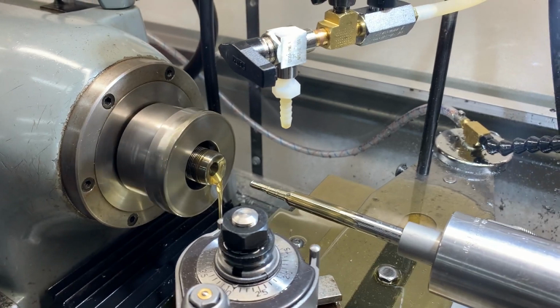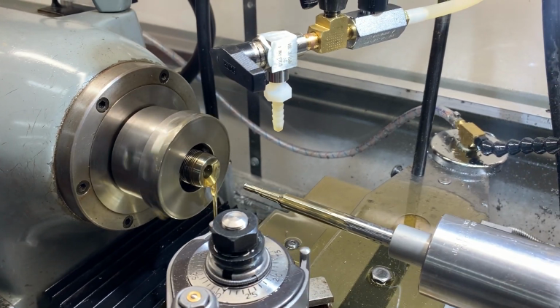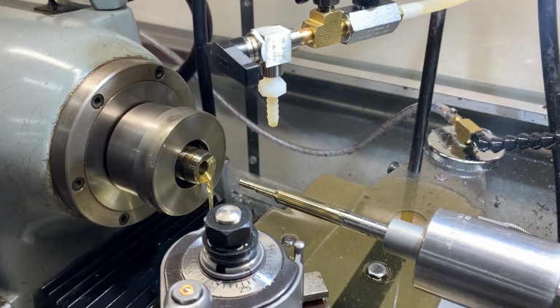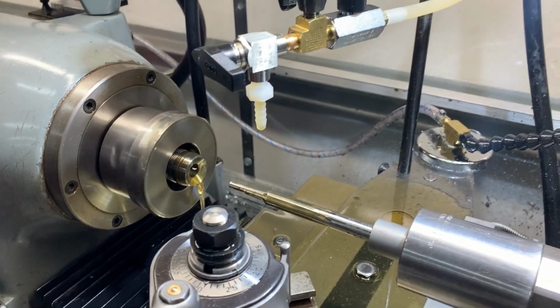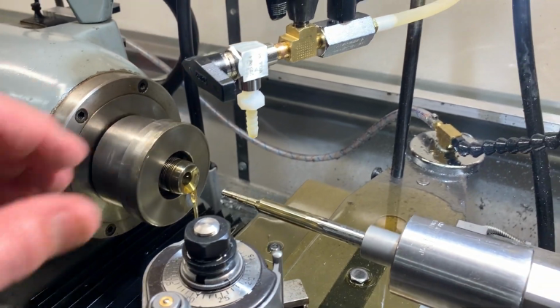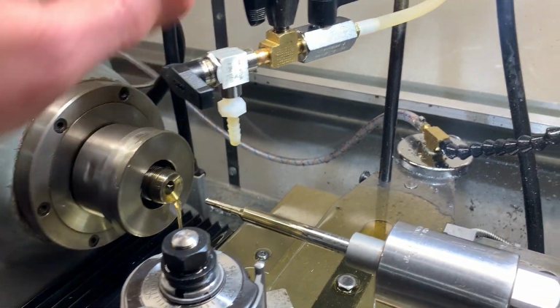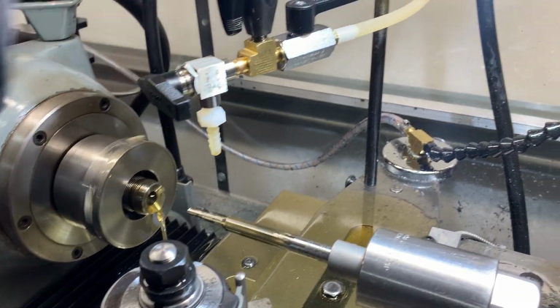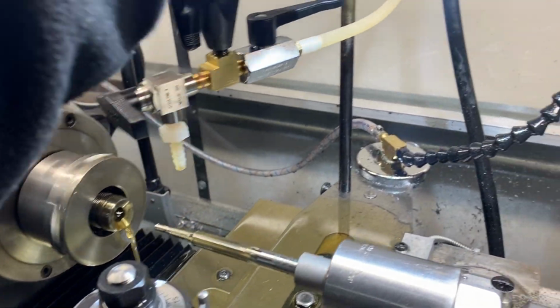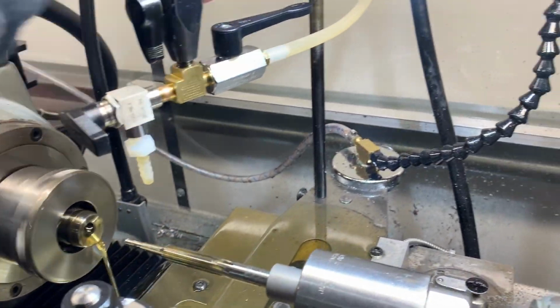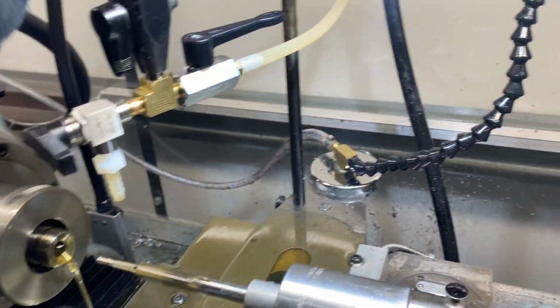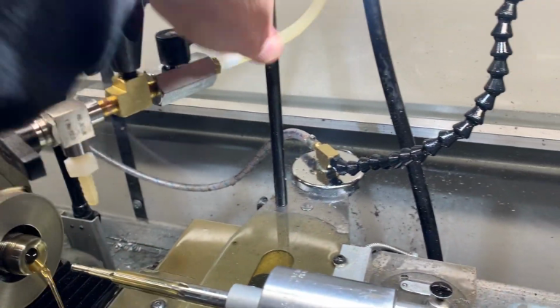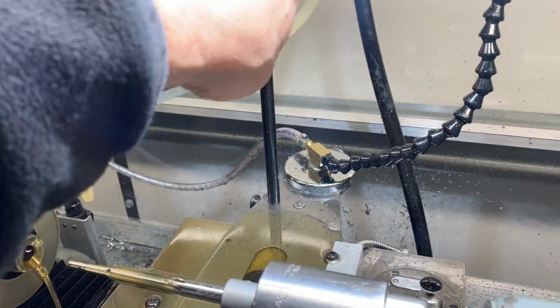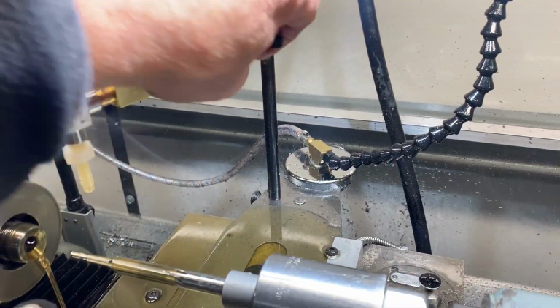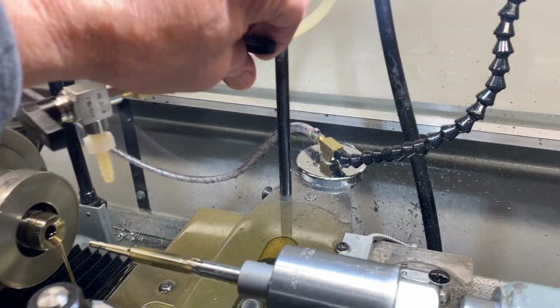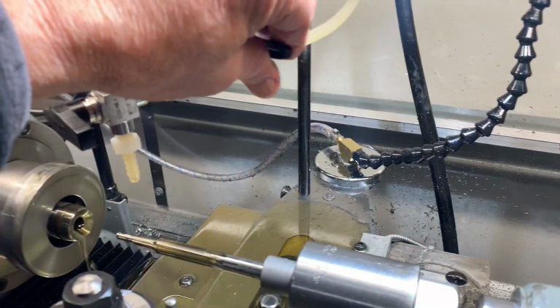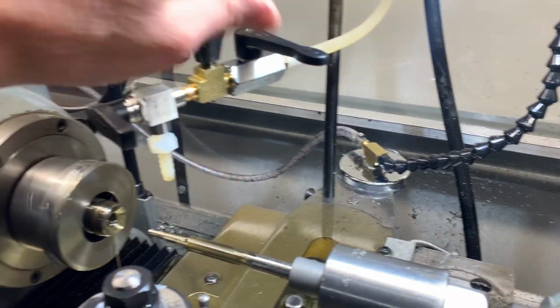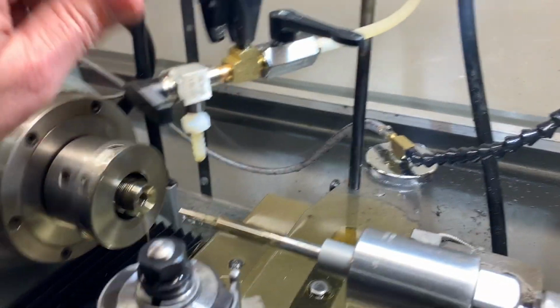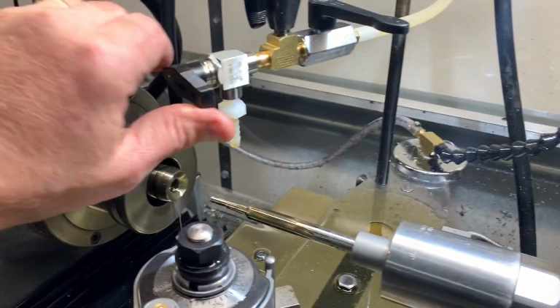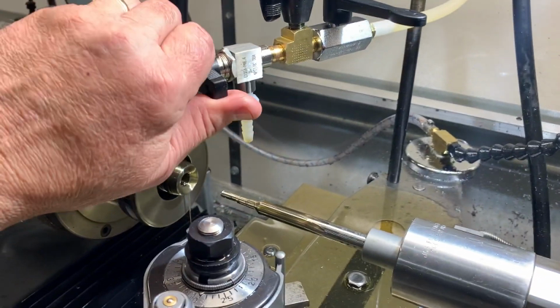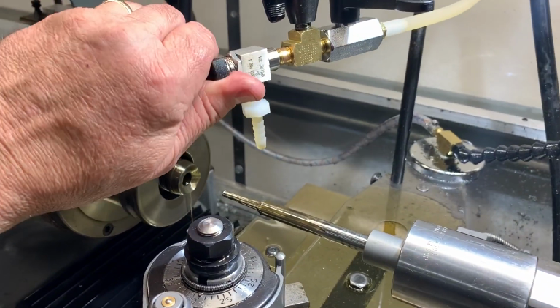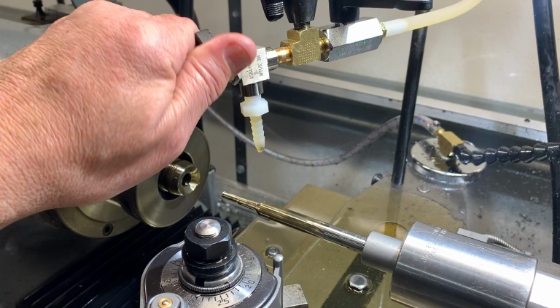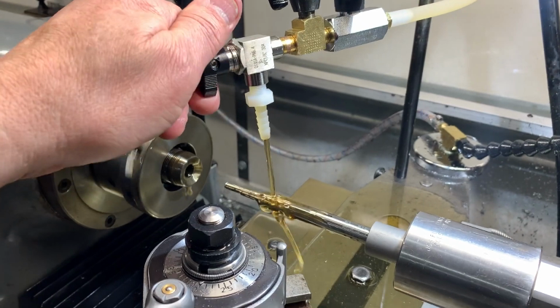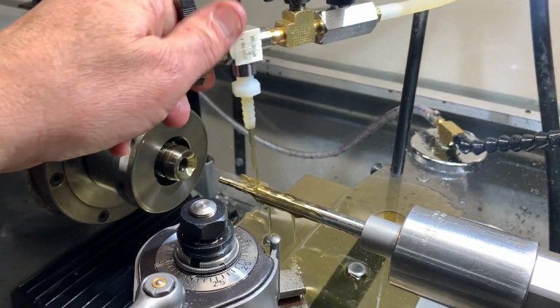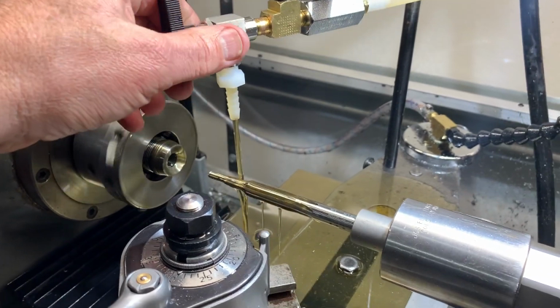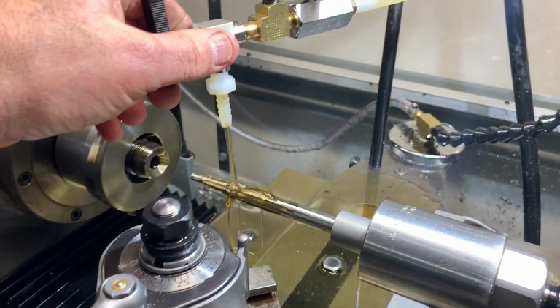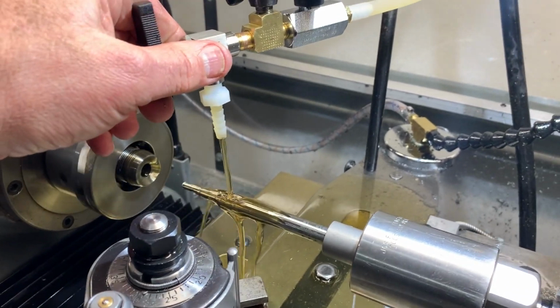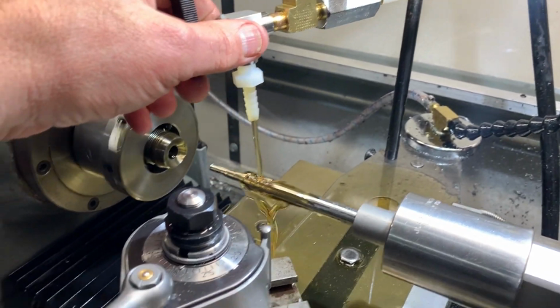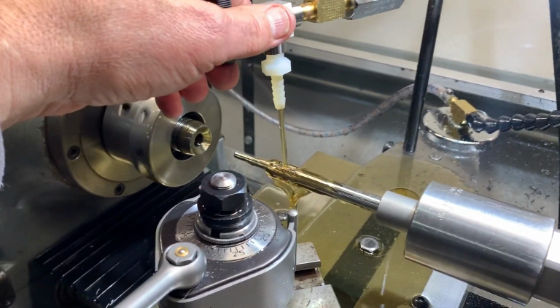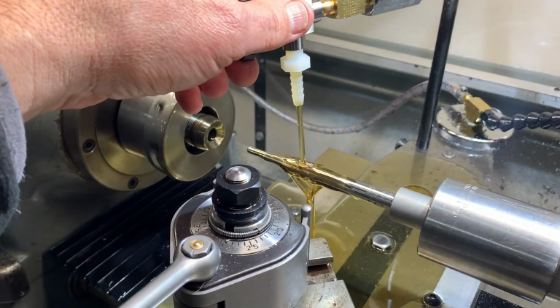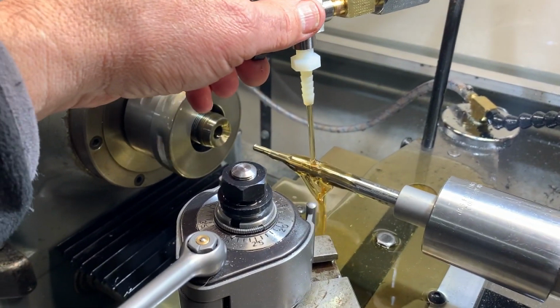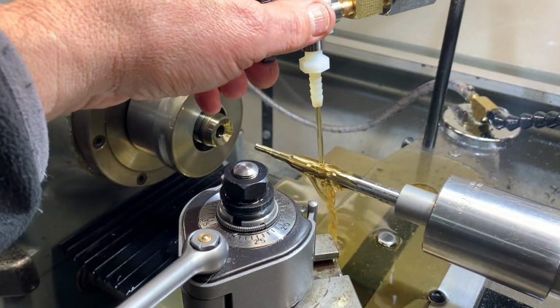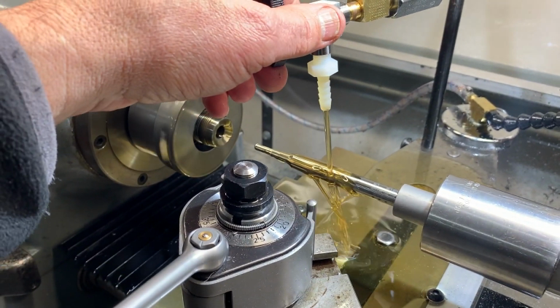When you're done, you can shut this valve off, turn this one on, and you can use that to flush your reamer.